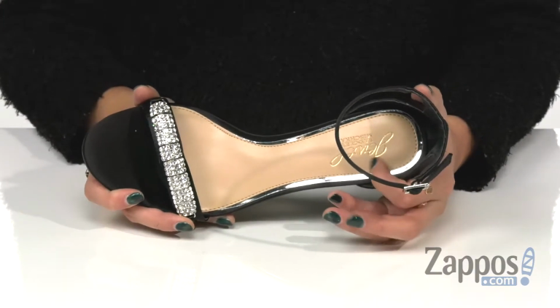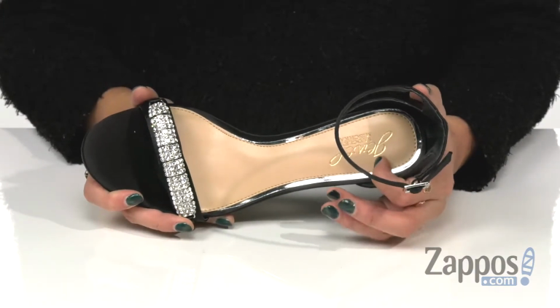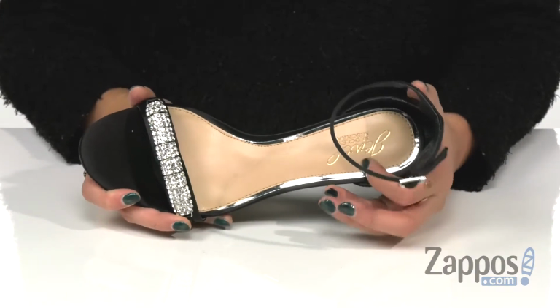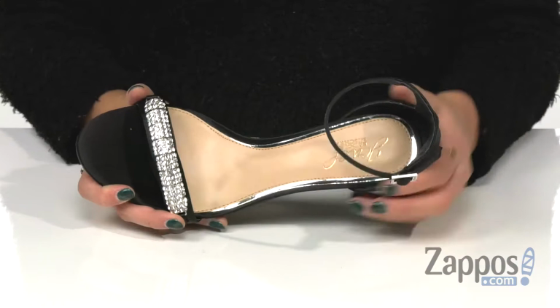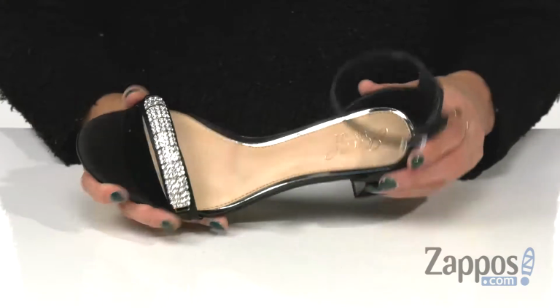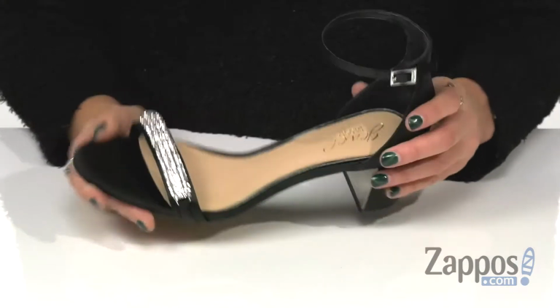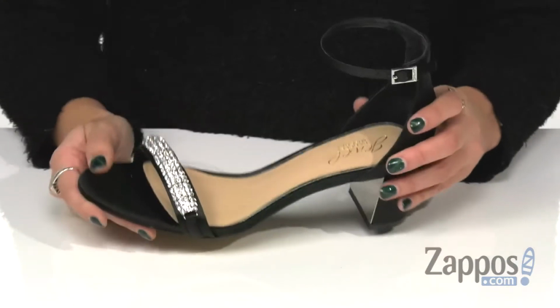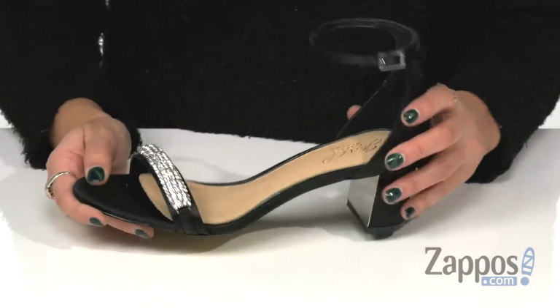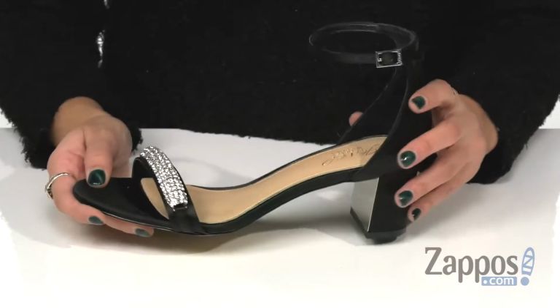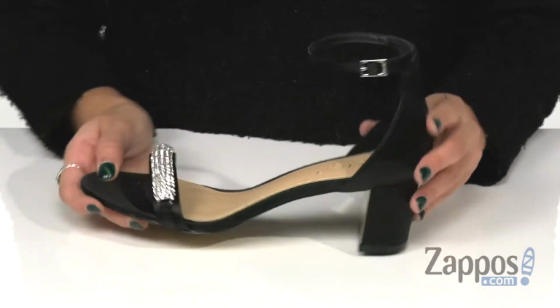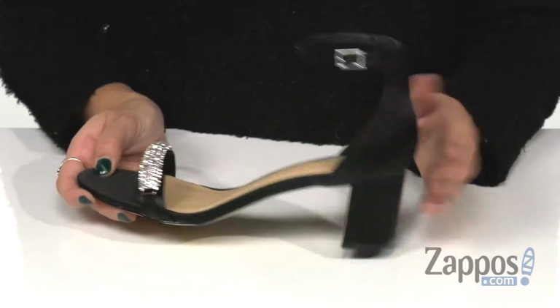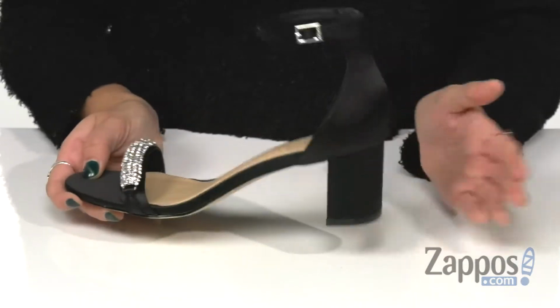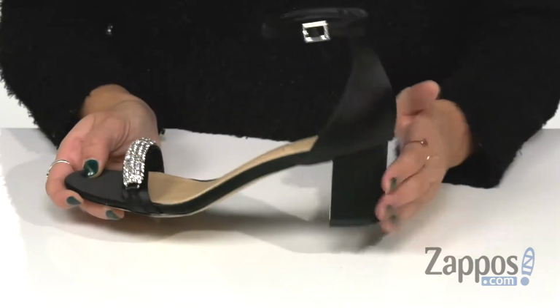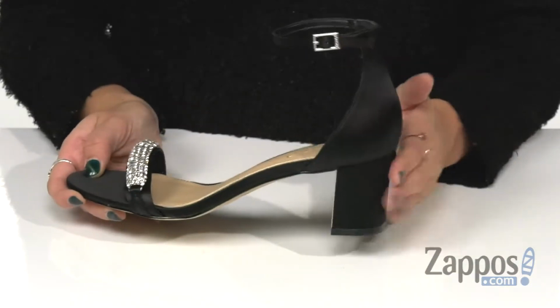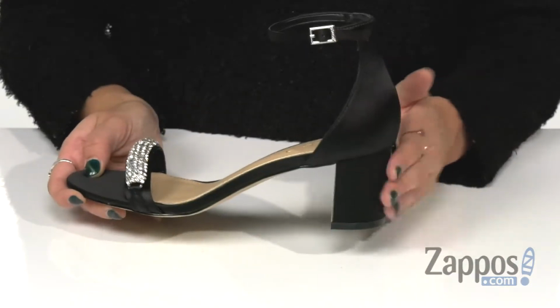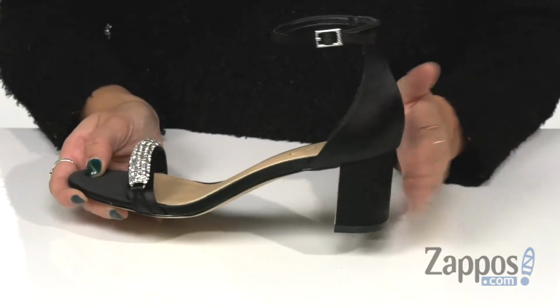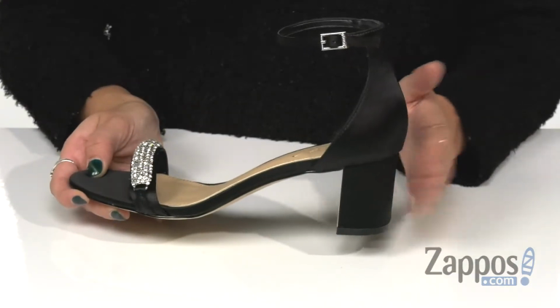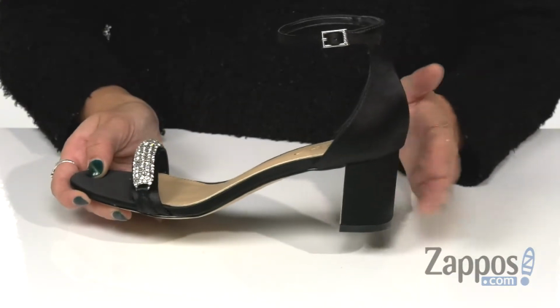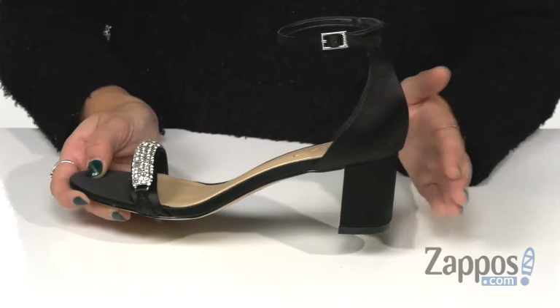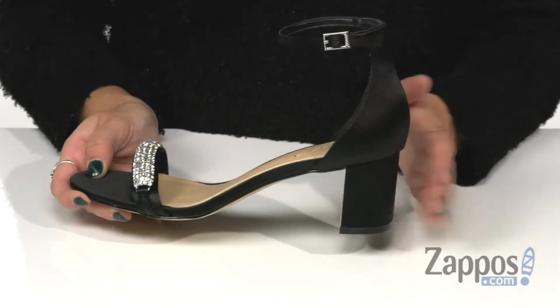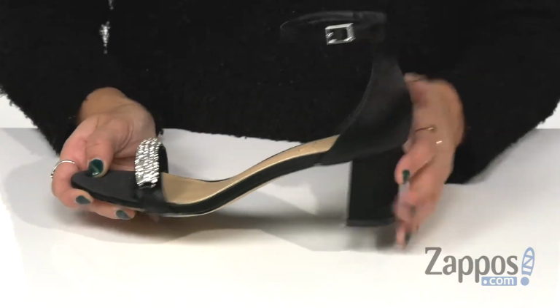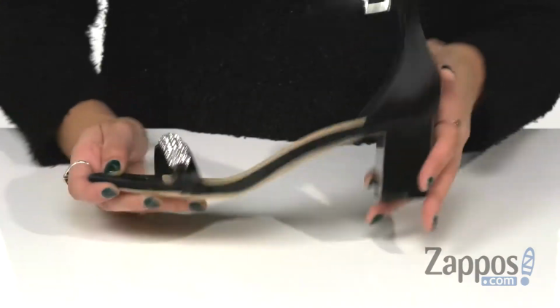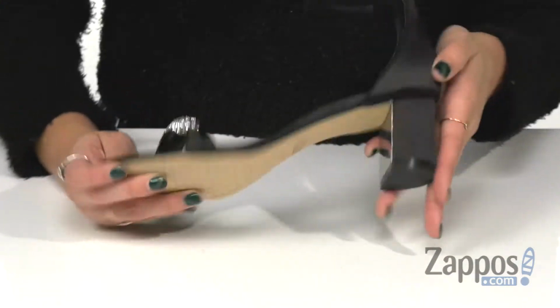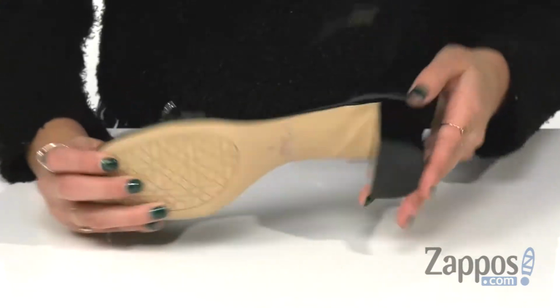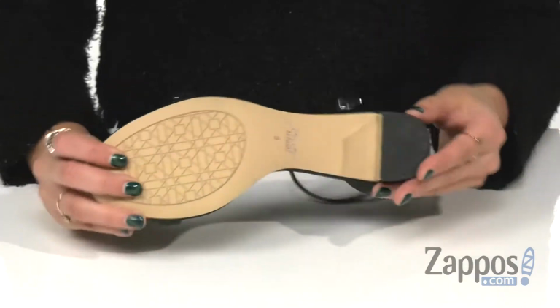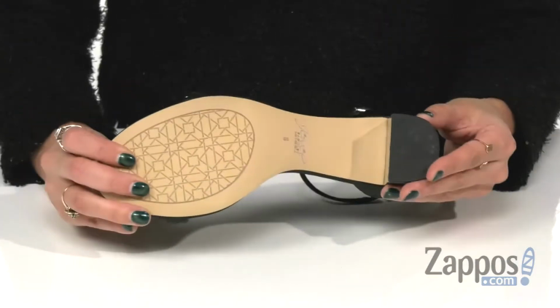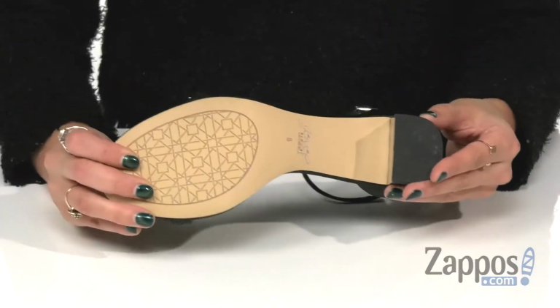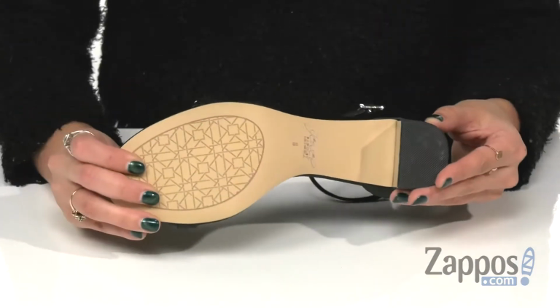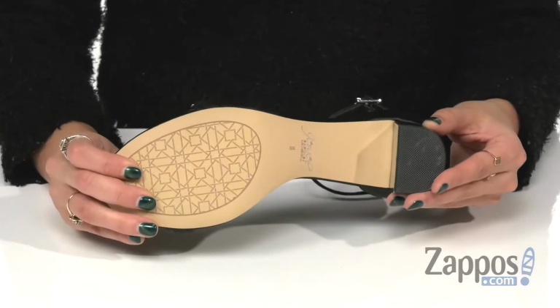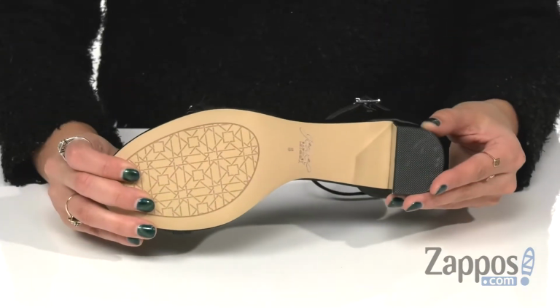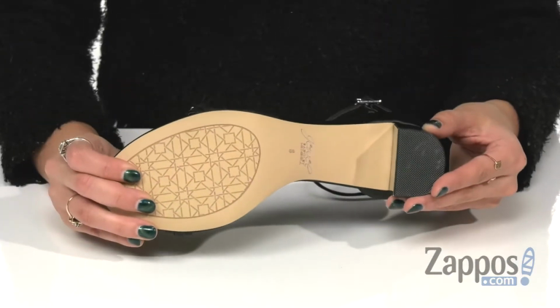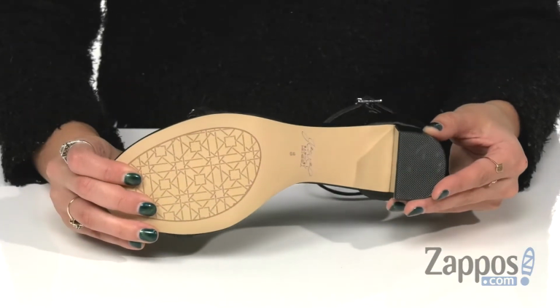comfort. This is all on top of a block heel to keep you nice and sturdy and a durable leather outsole.